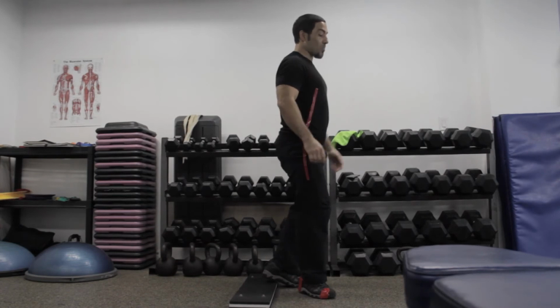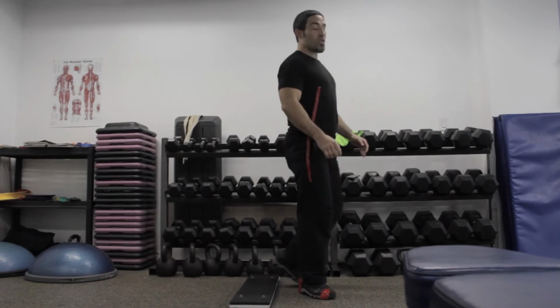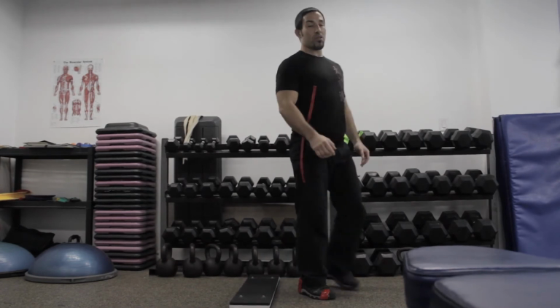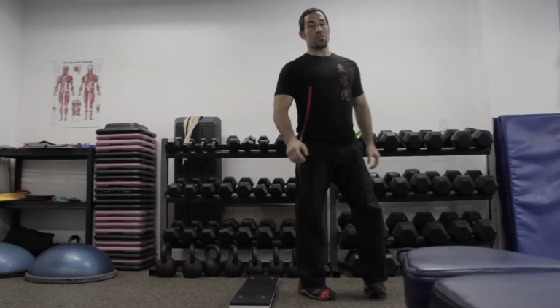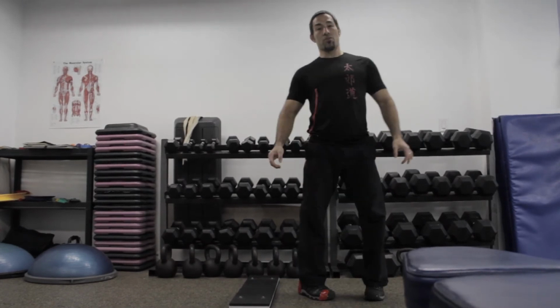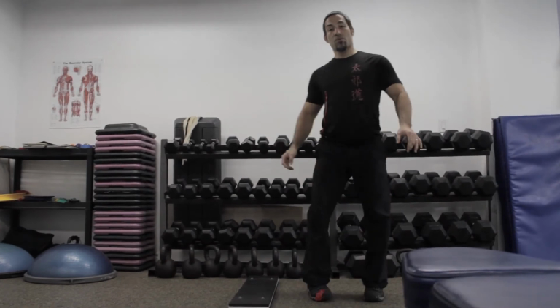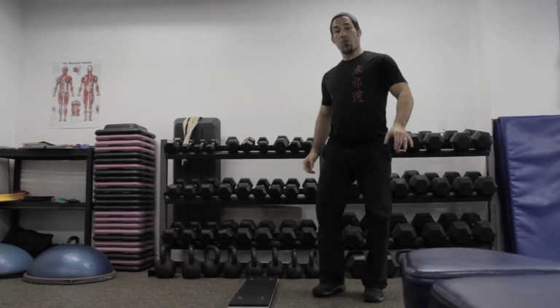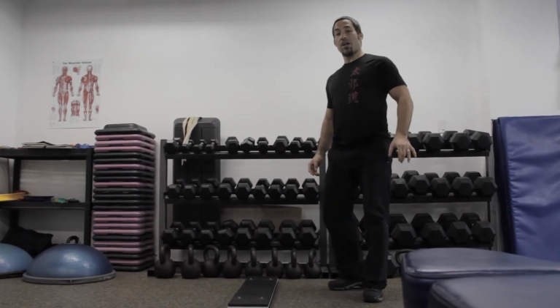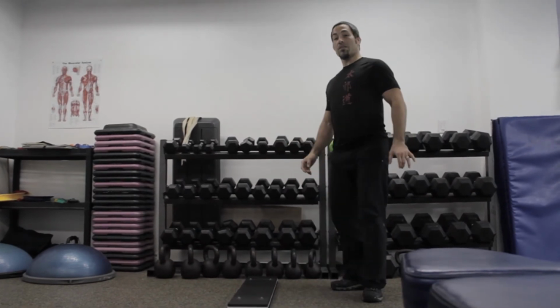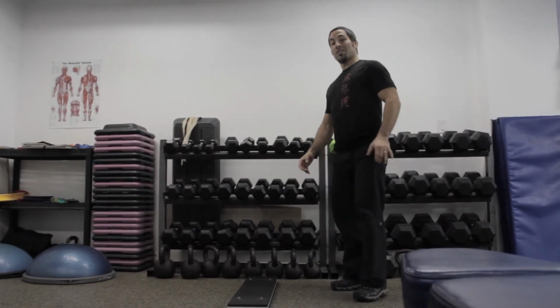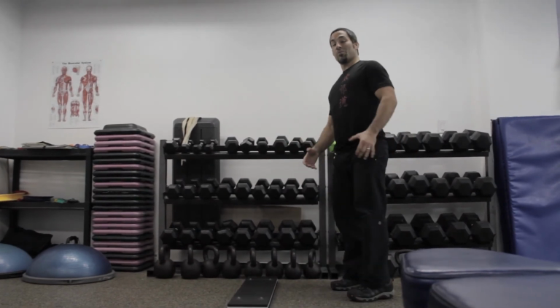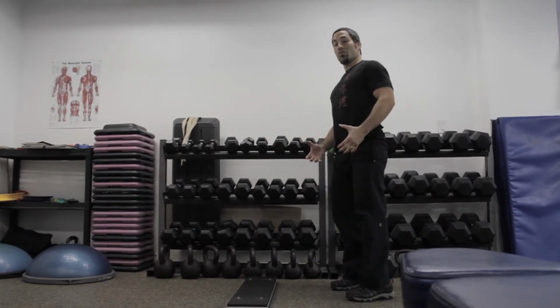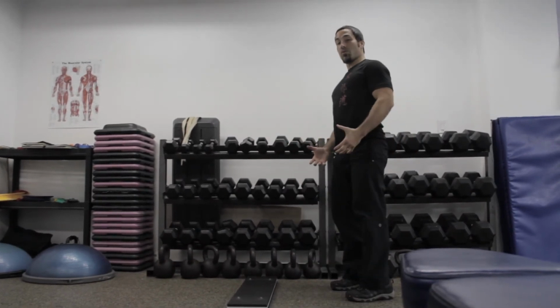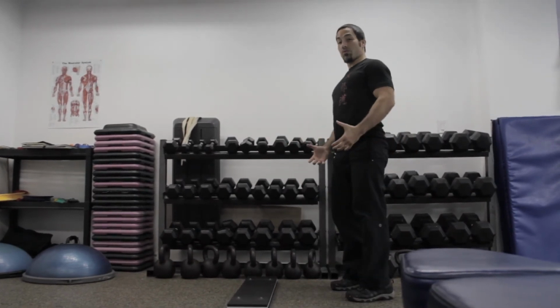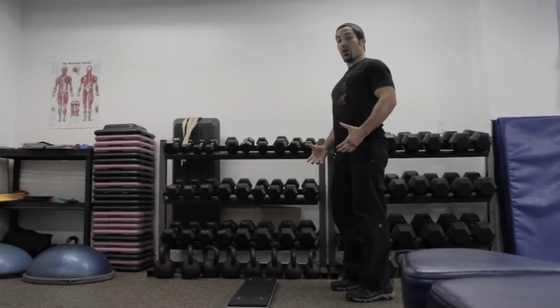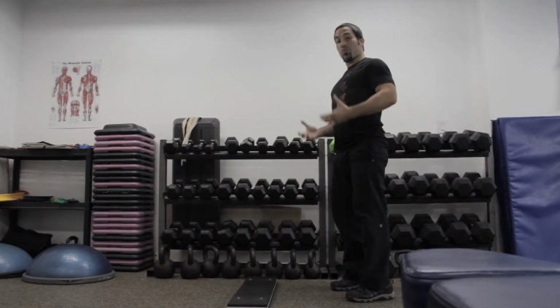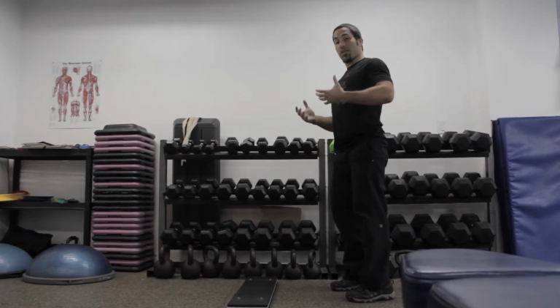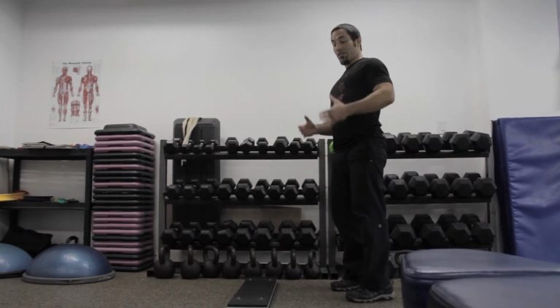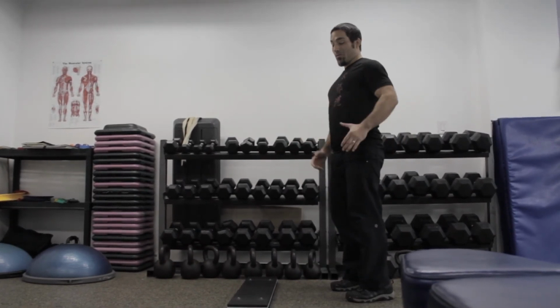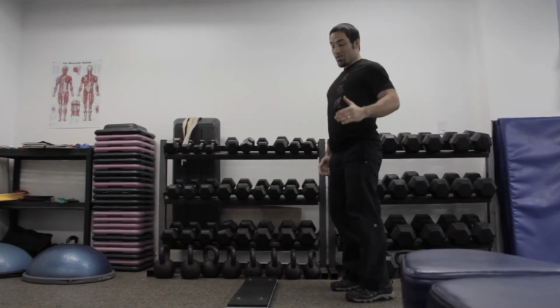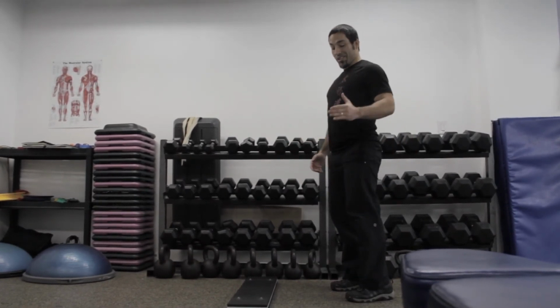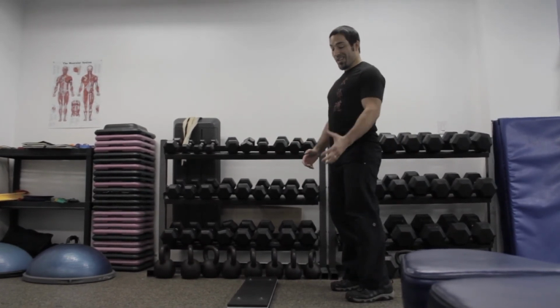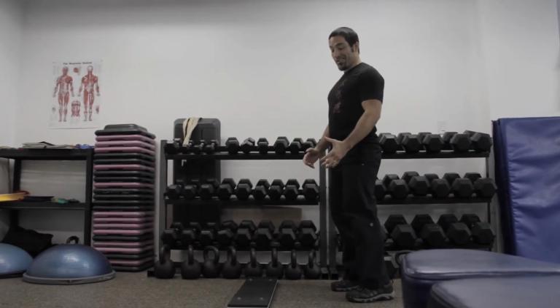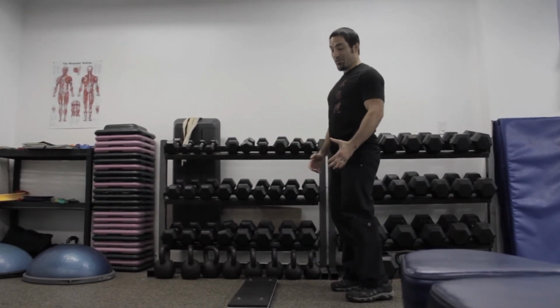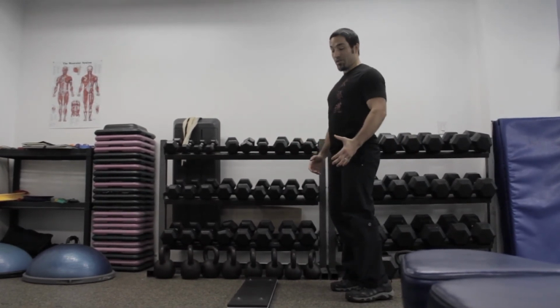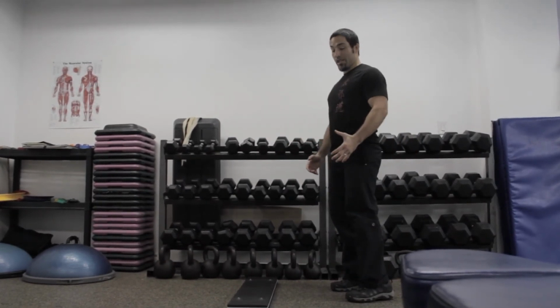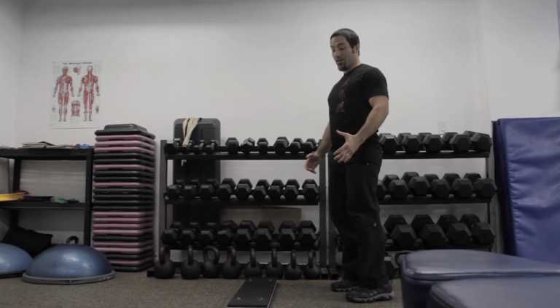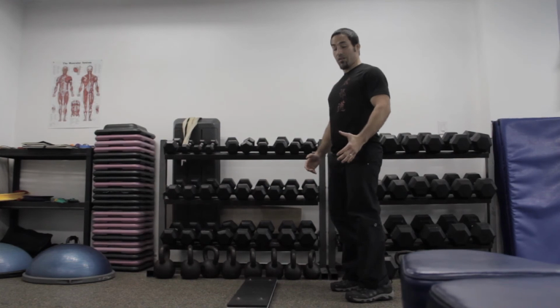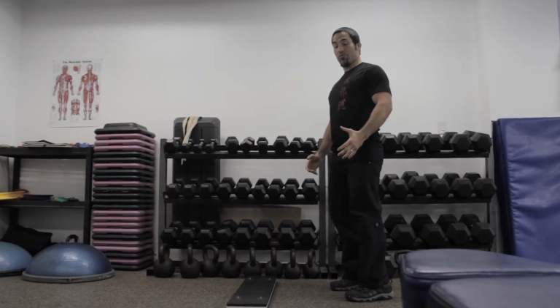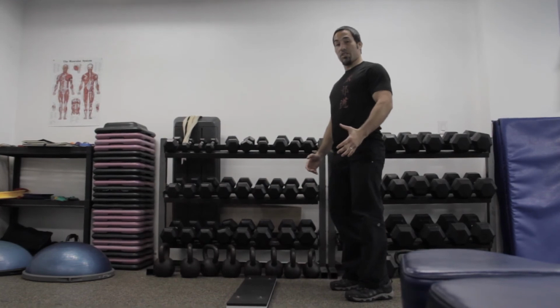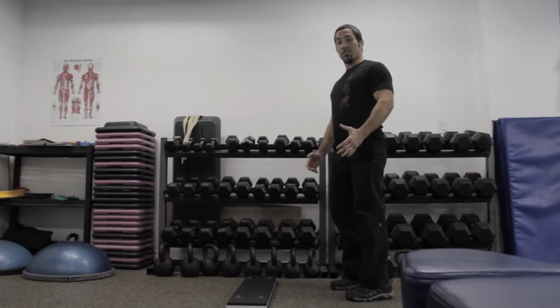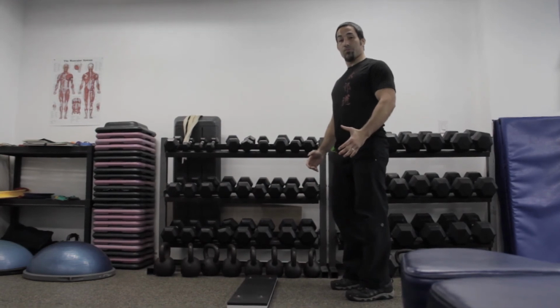And that's how you squat, keeping your torso upright while still getting down very deep.